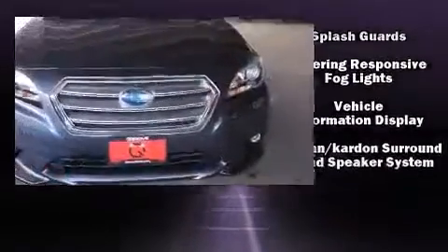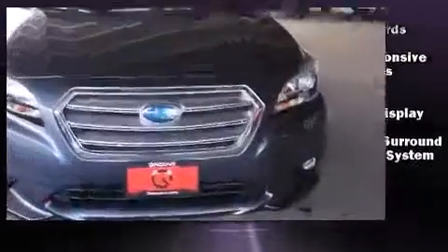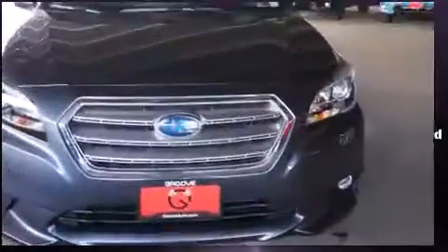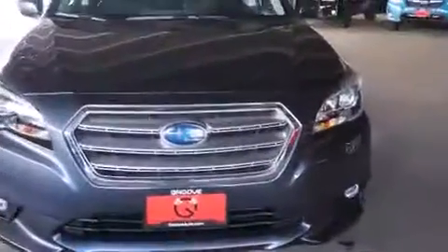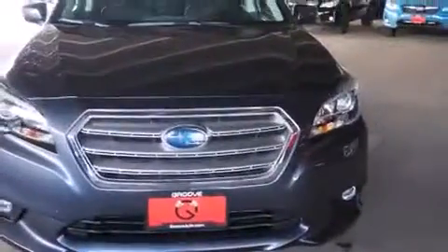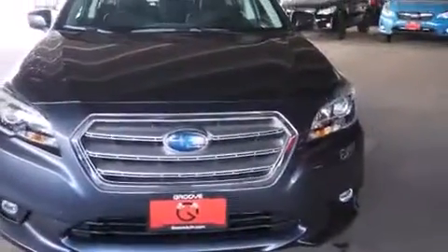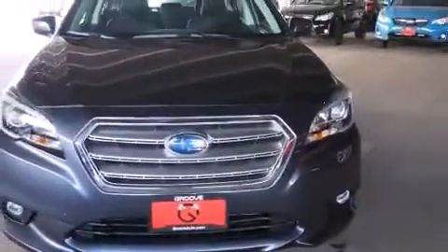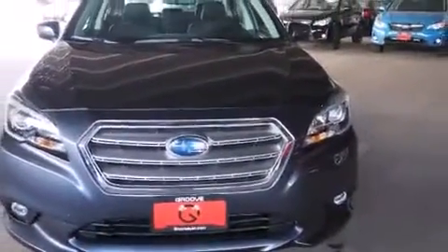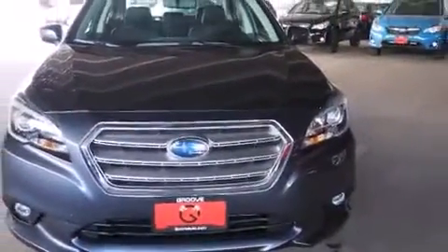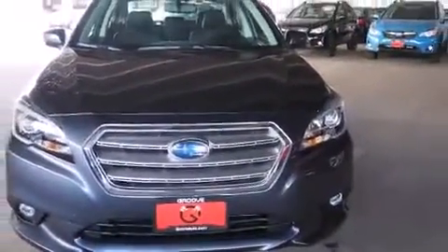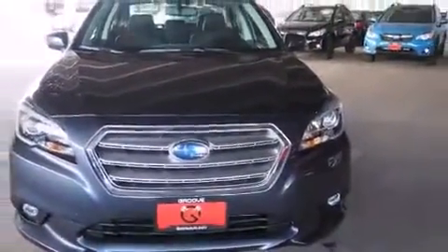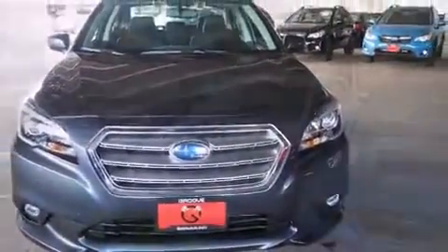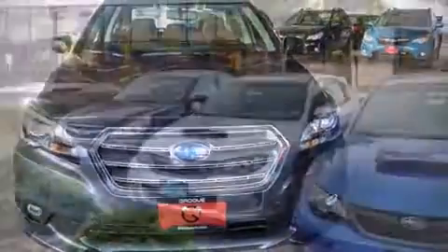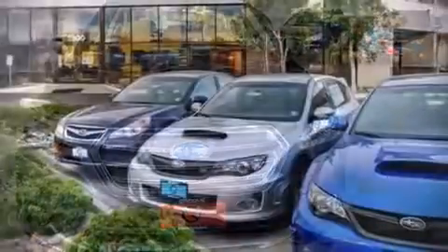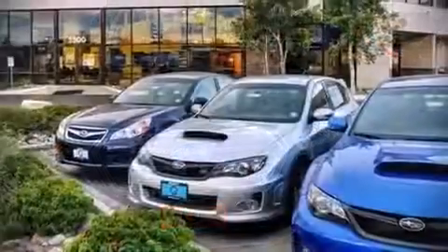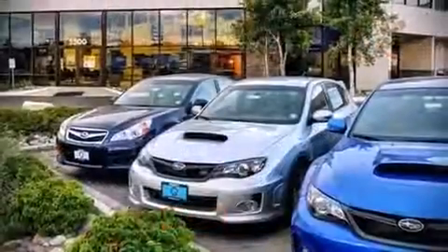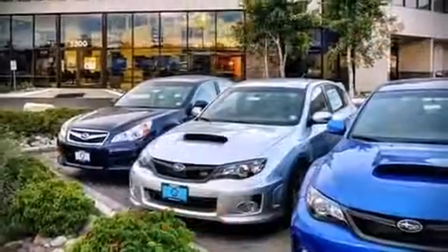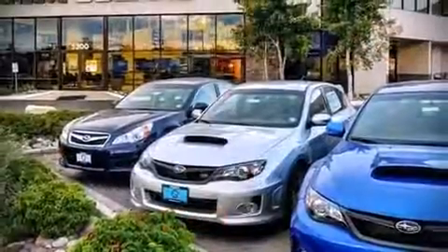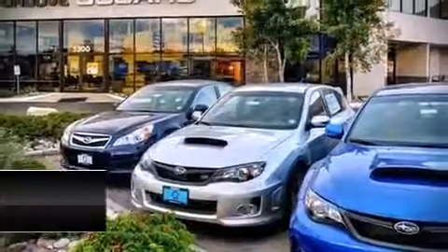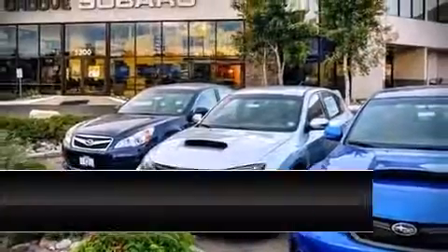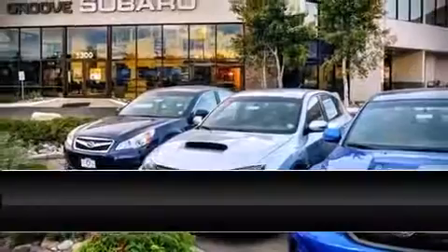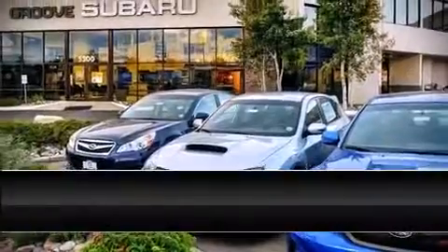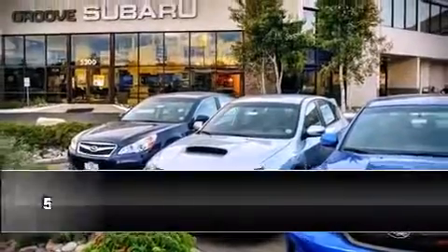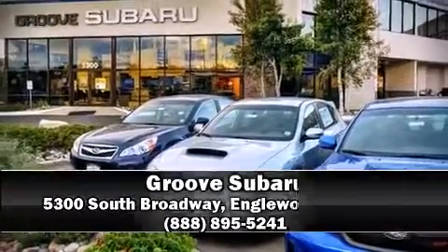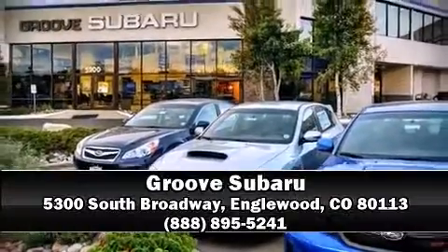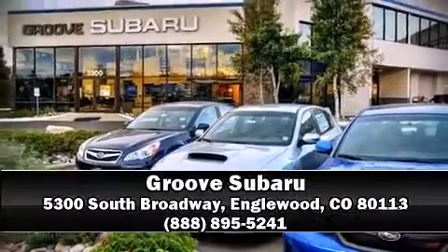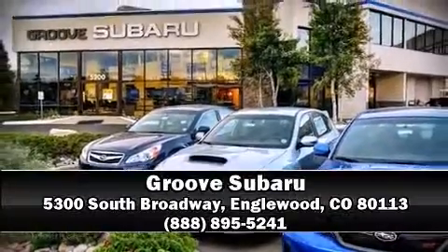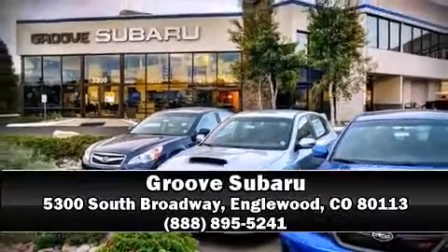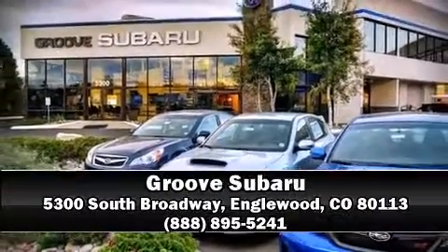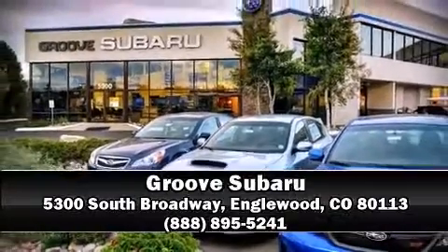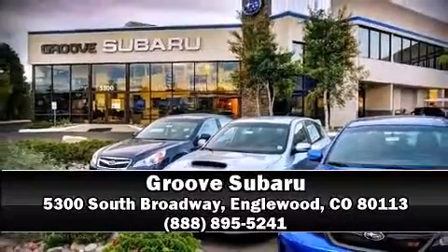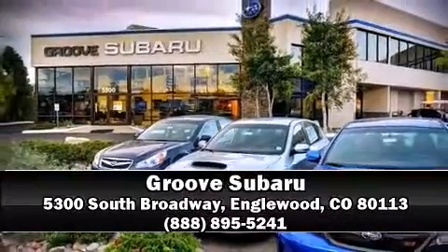Our sales staff will help you find the vehicle that you've been searching for. Call now to schedule a test drive.